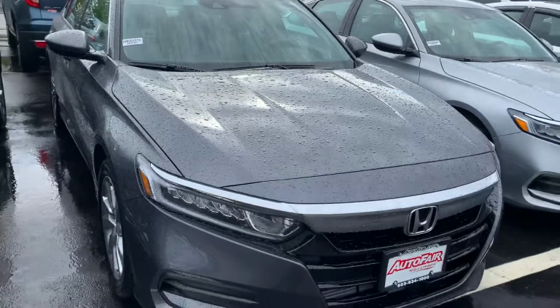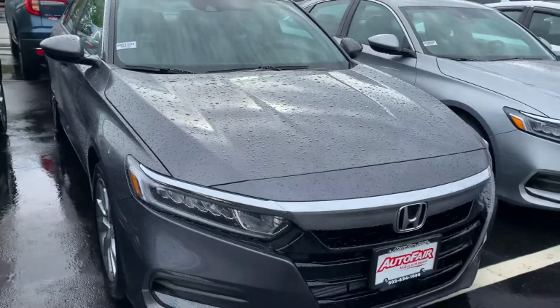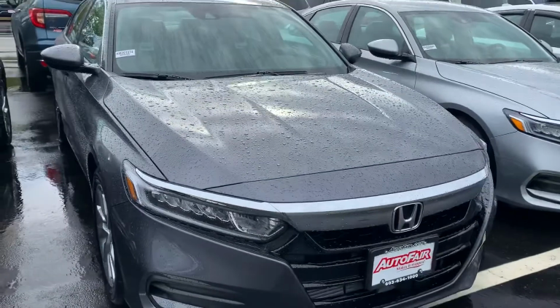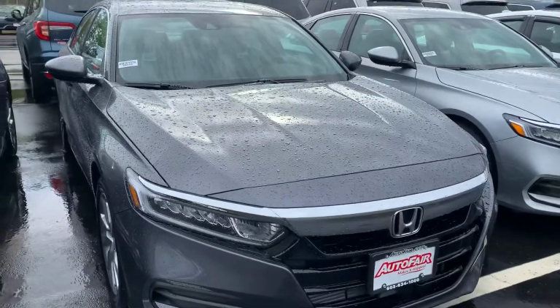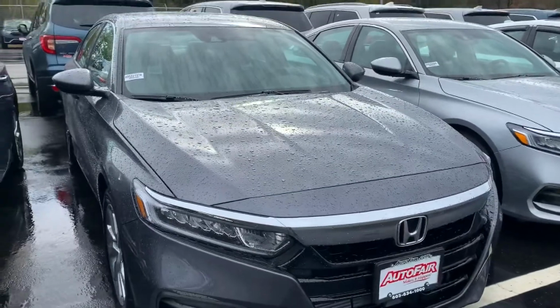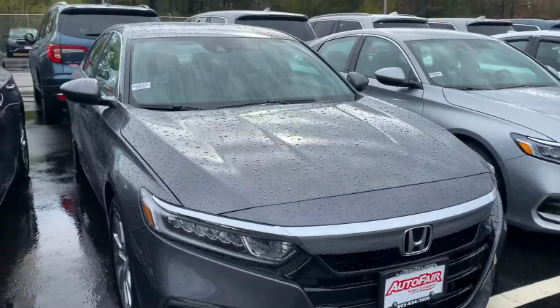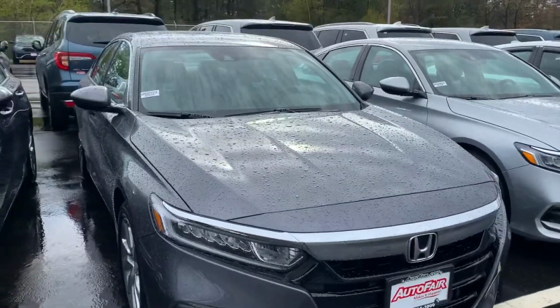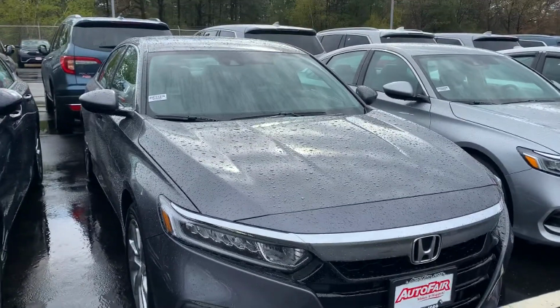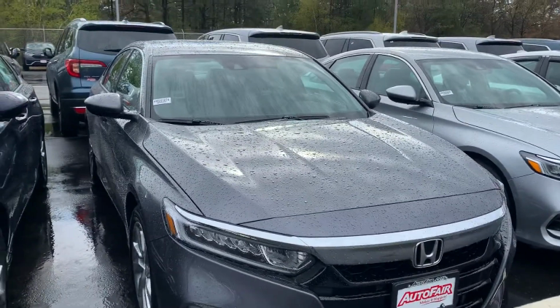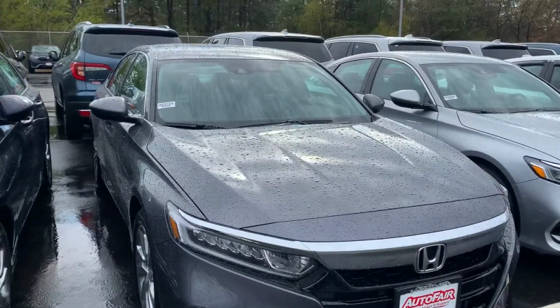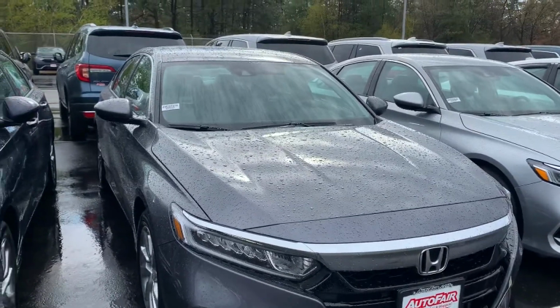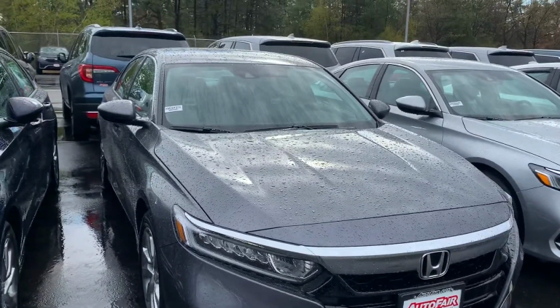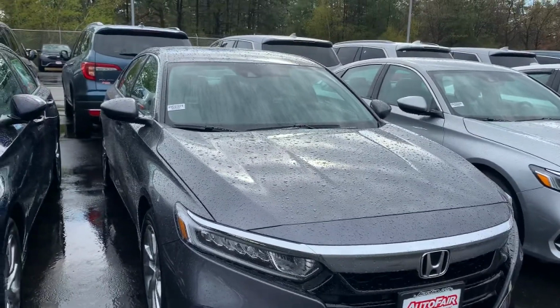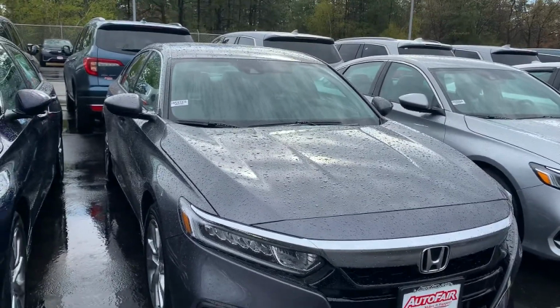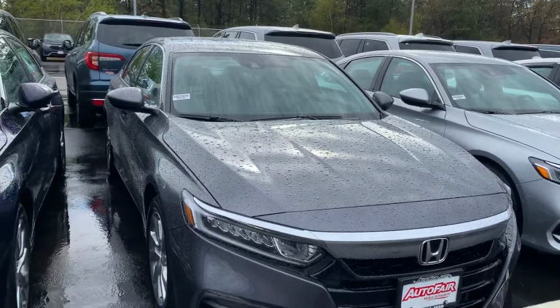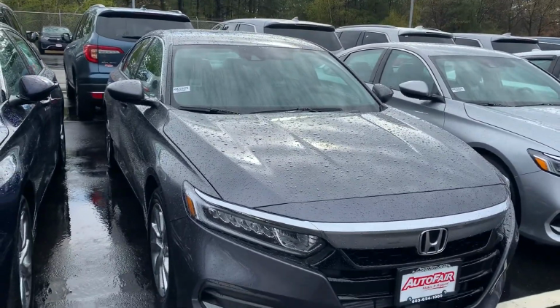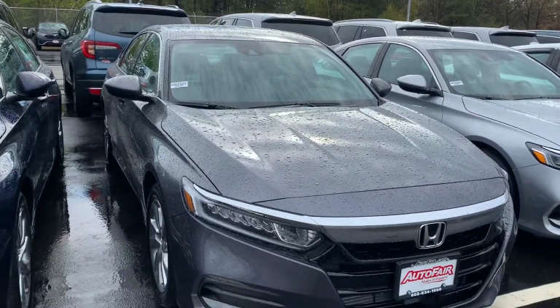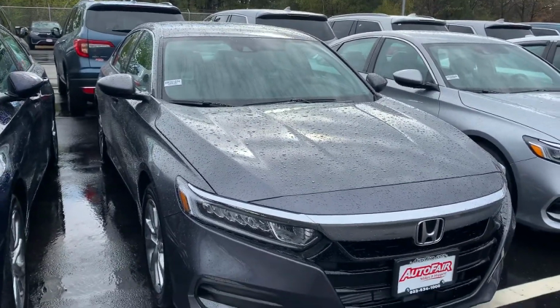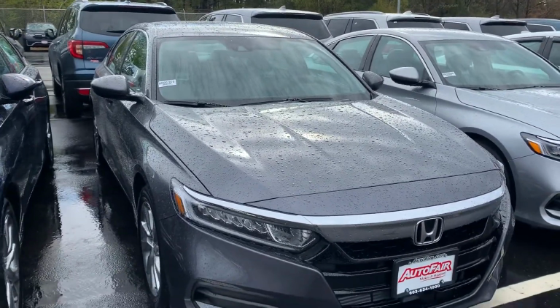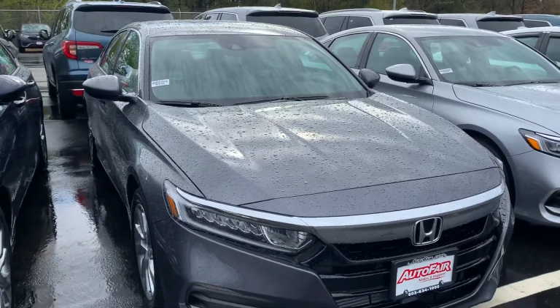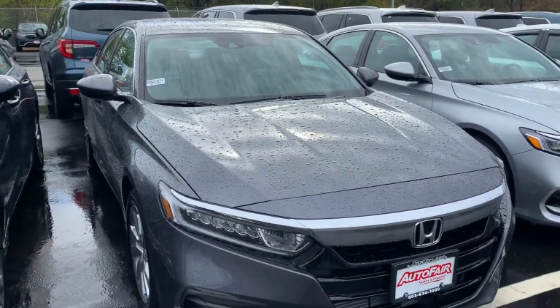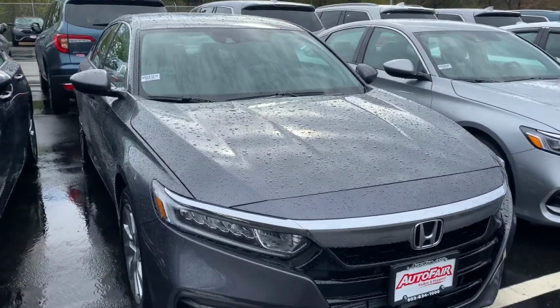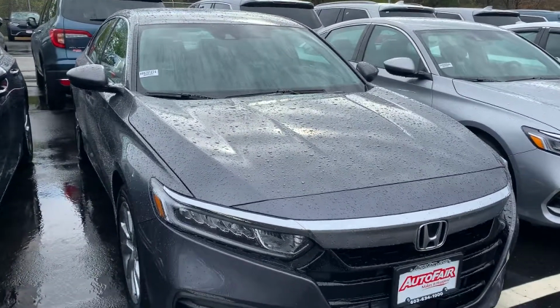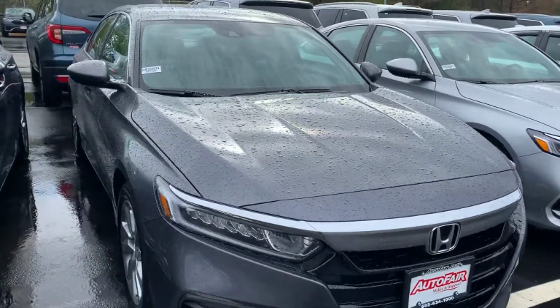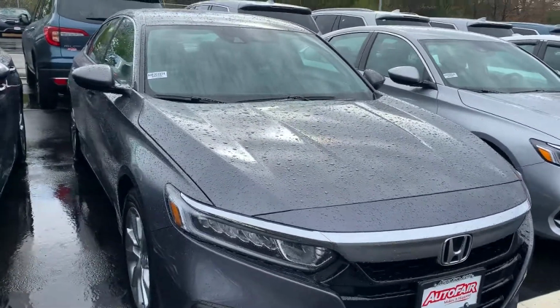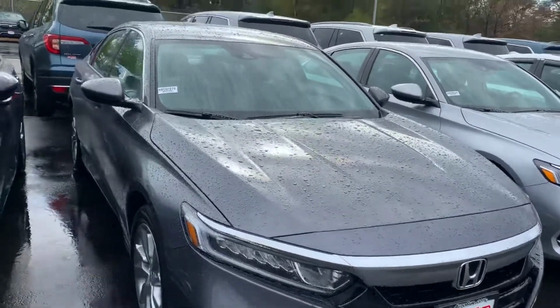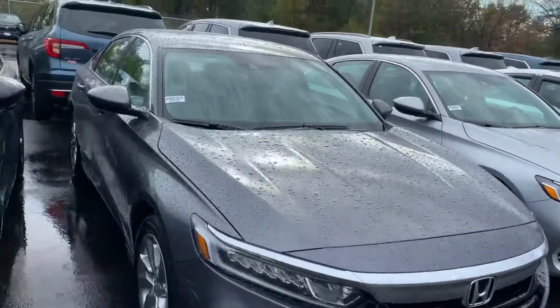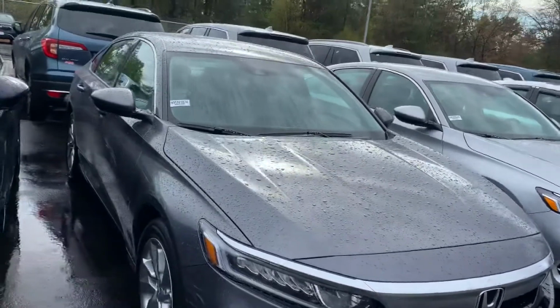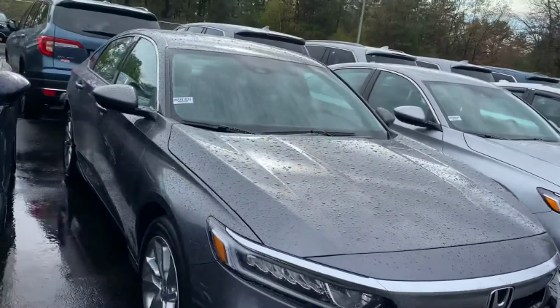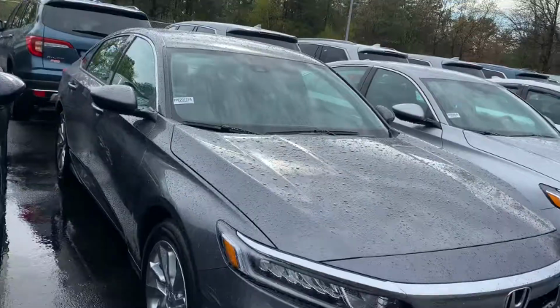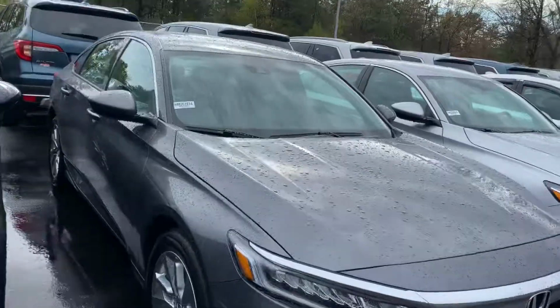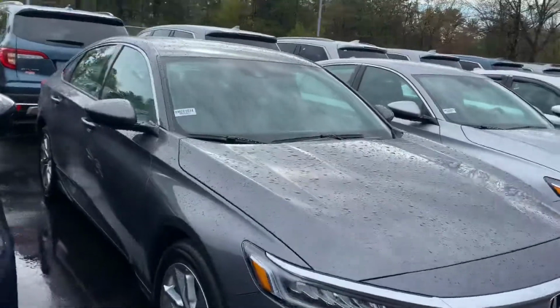Please give me a call if you'd like to test drive it. 603-380-5669. Once again my name is Zach.